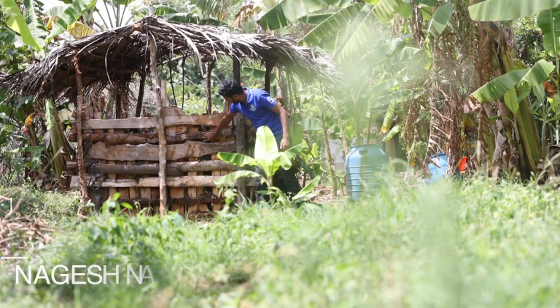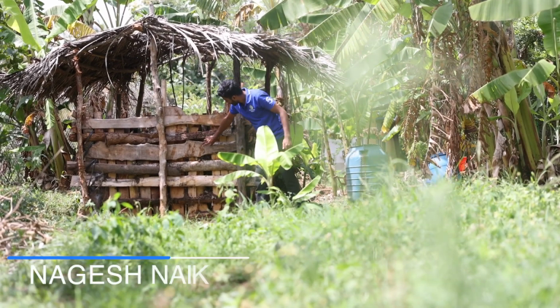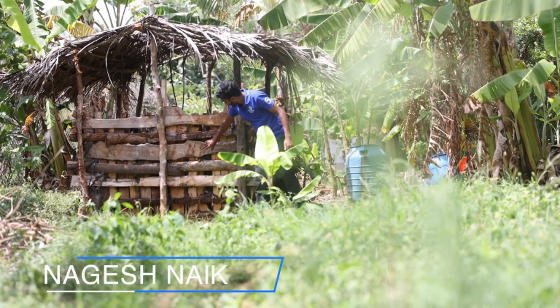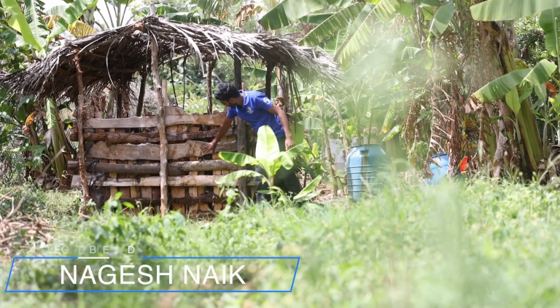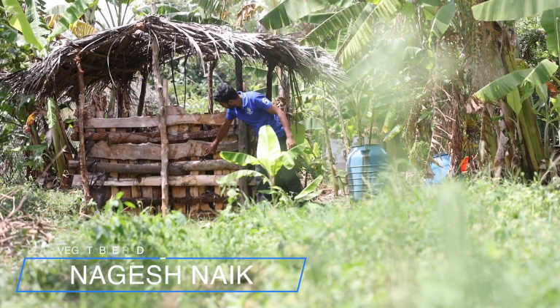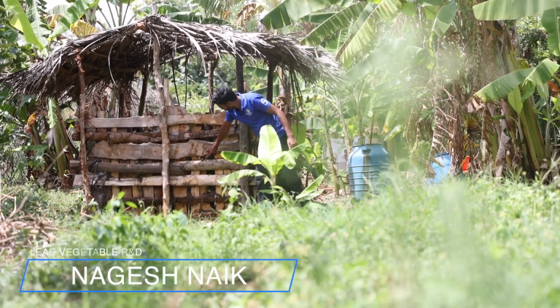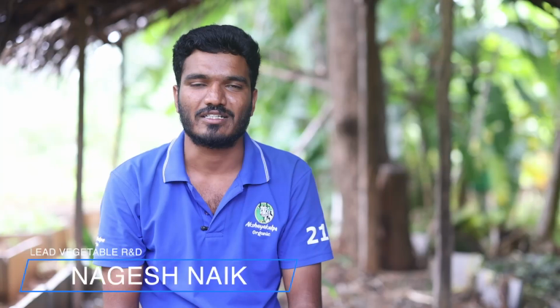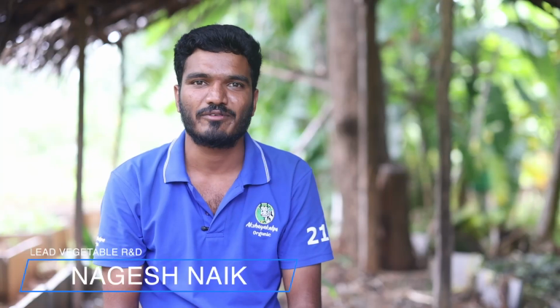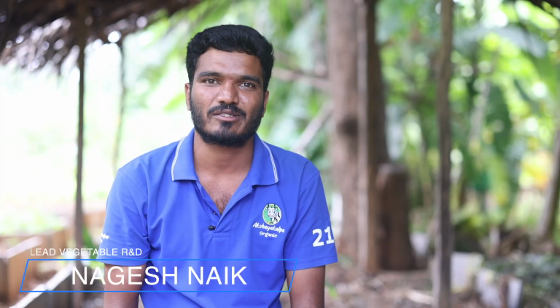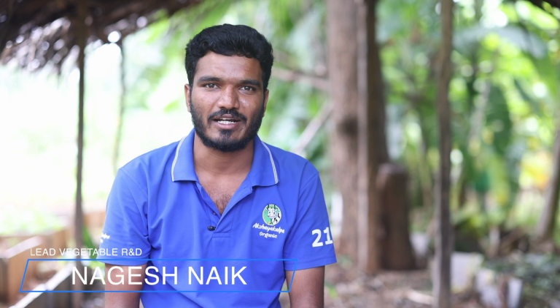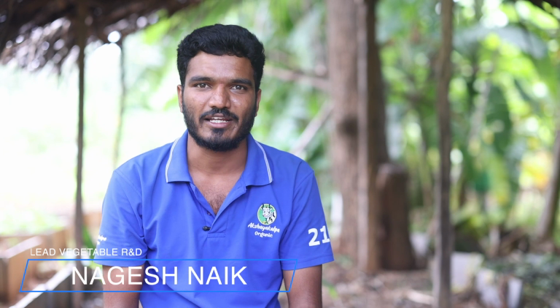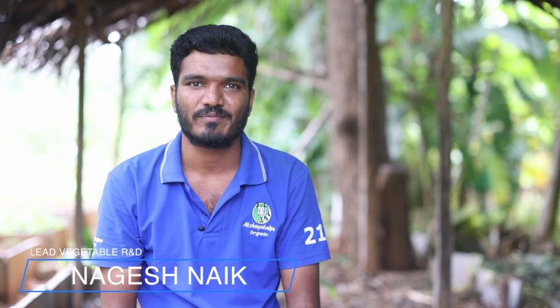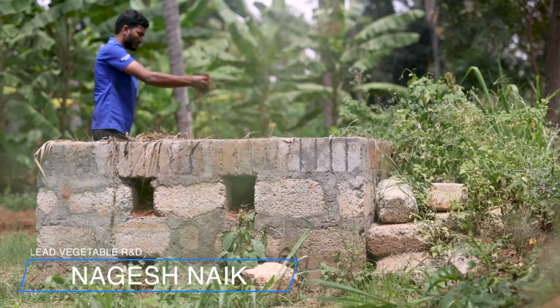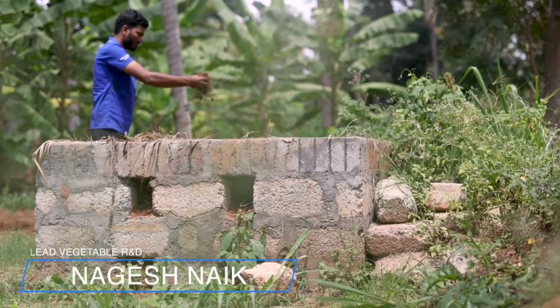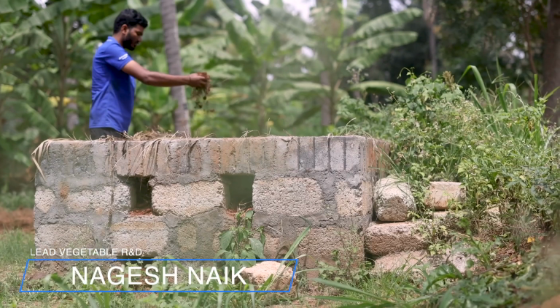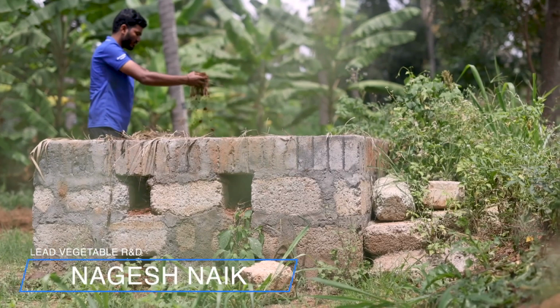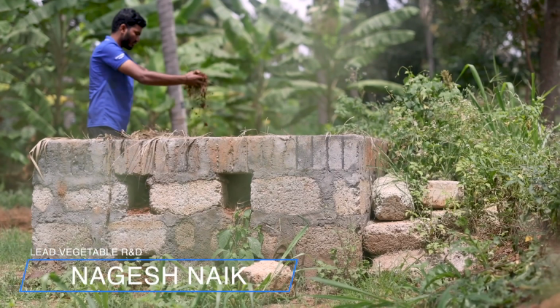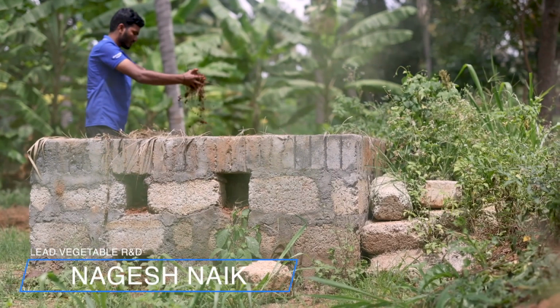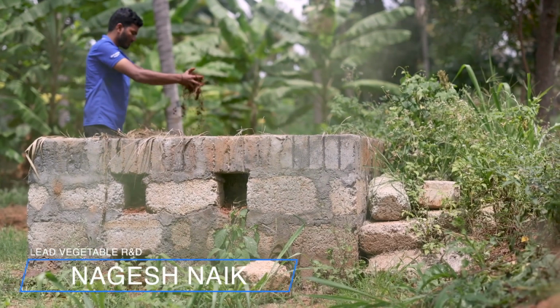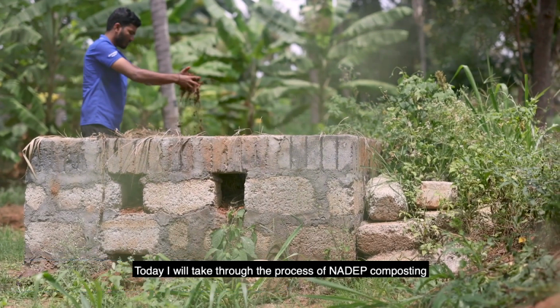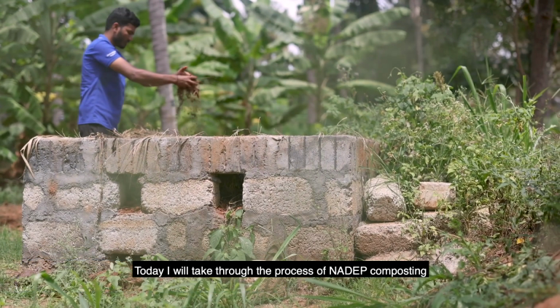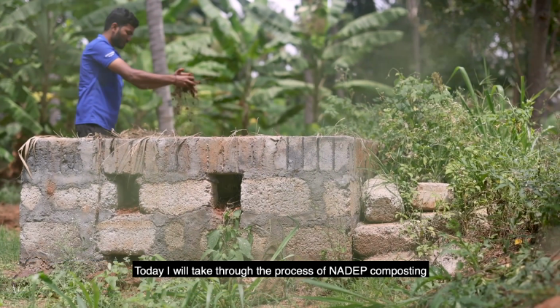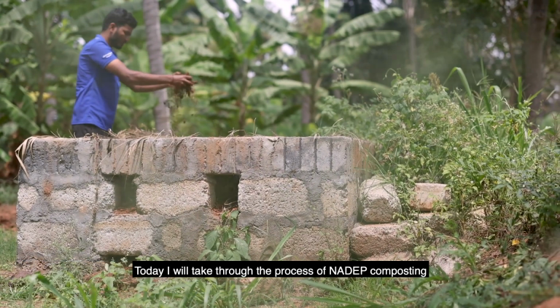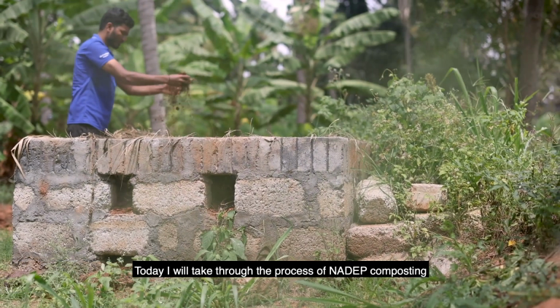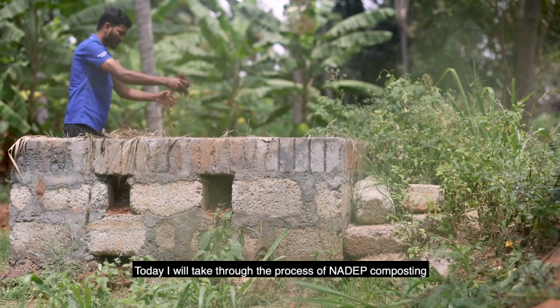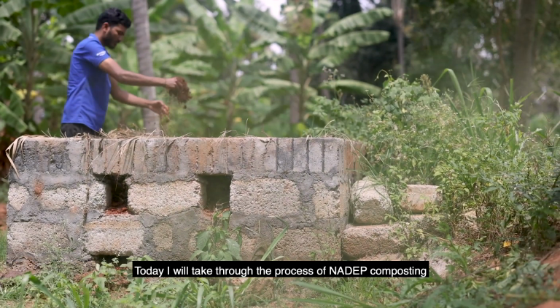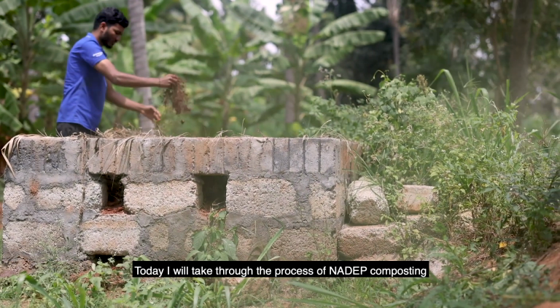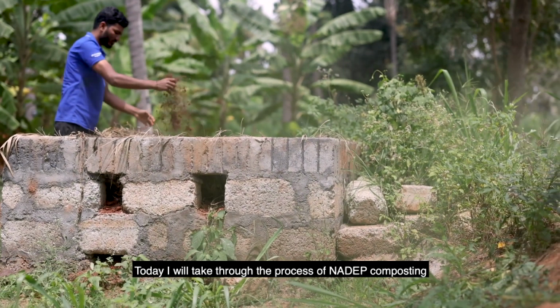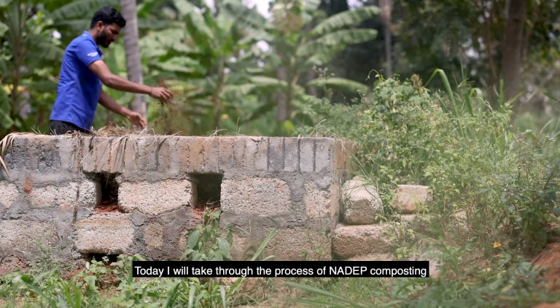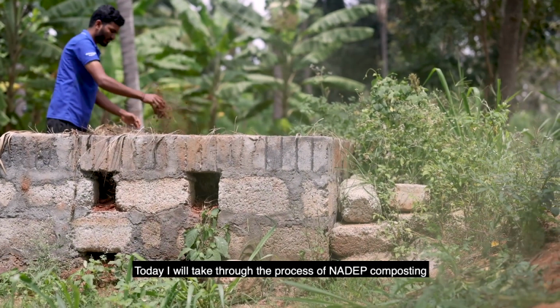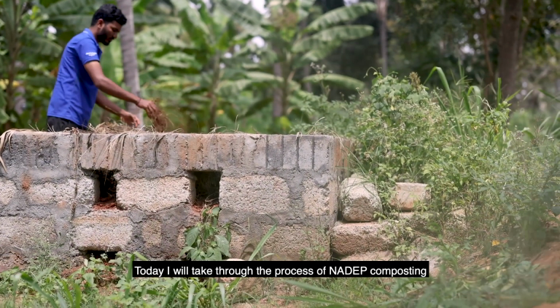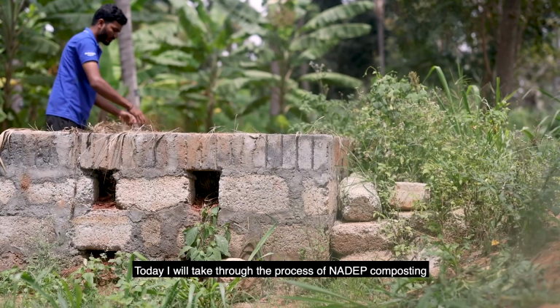I am Nagesh, lead vegetable R&D. Today I will take you through the process of Nadap composting.